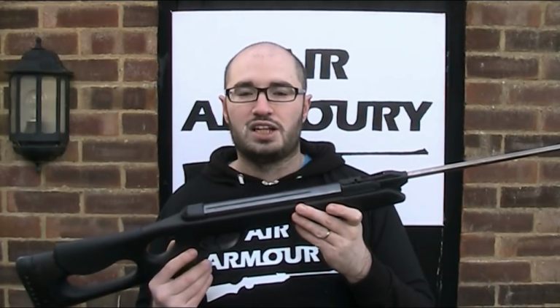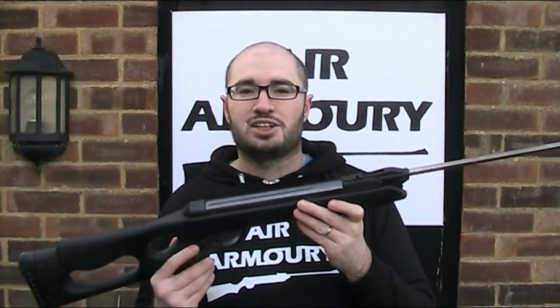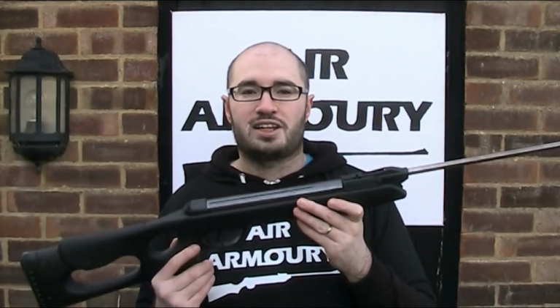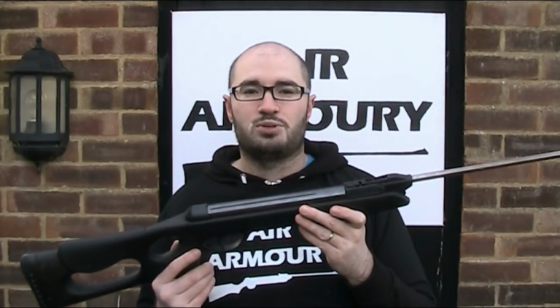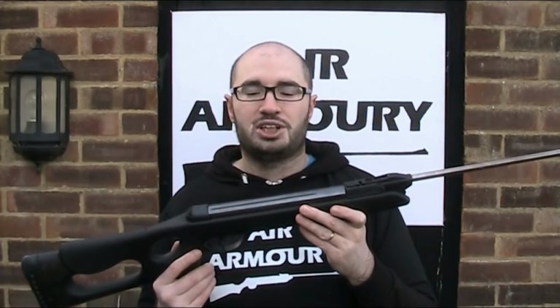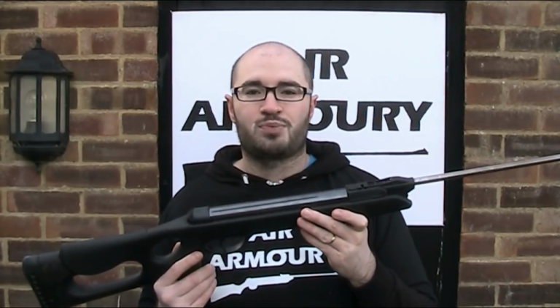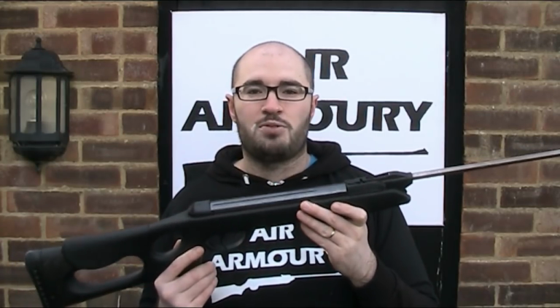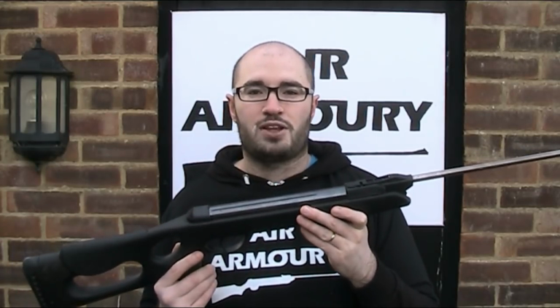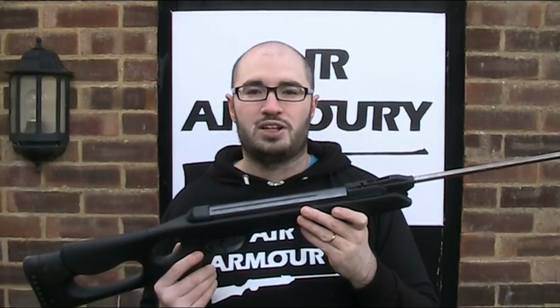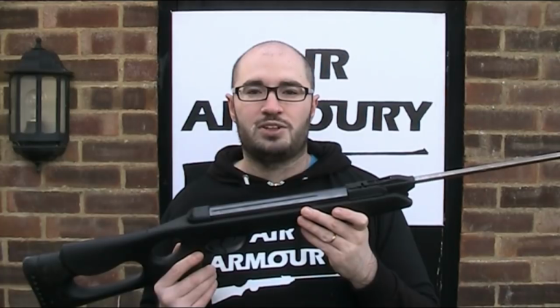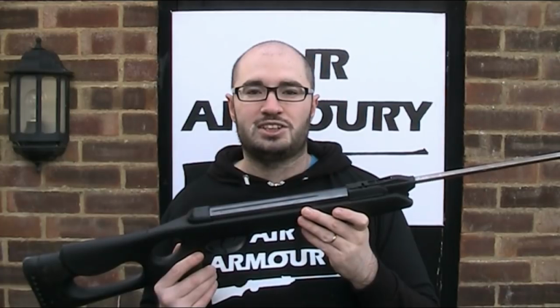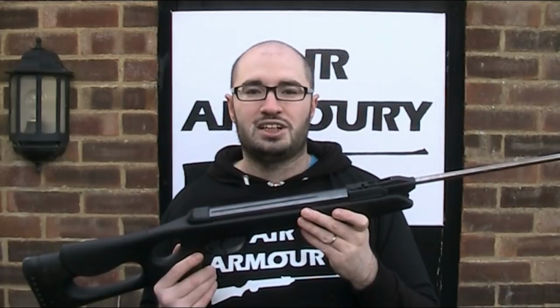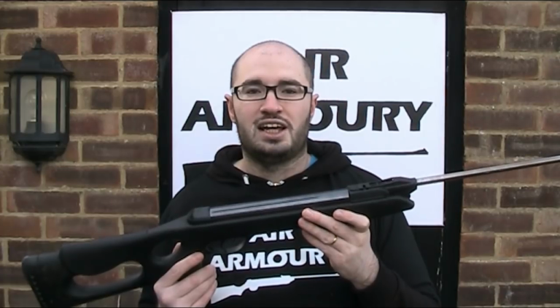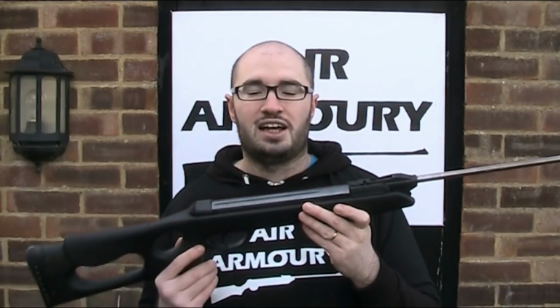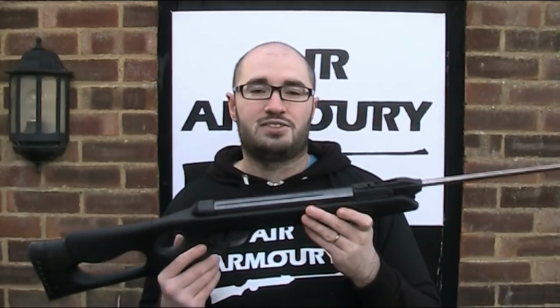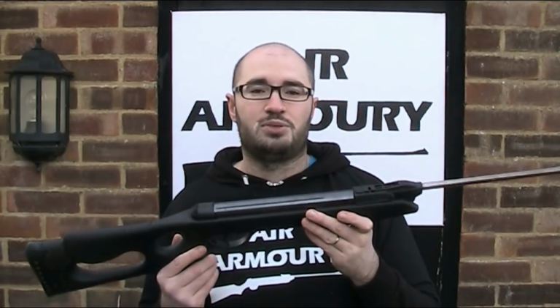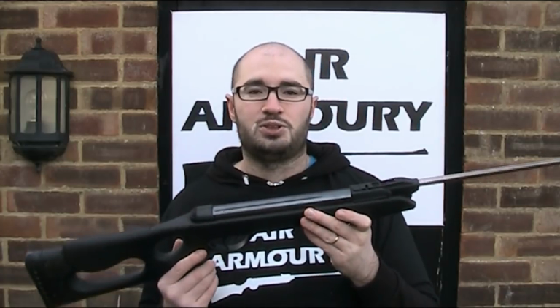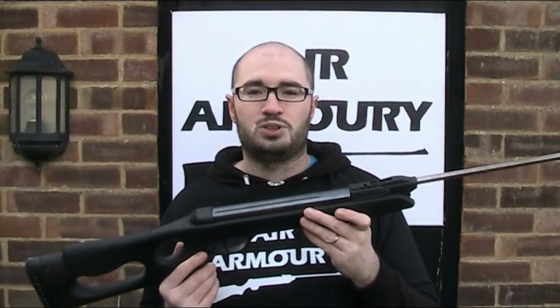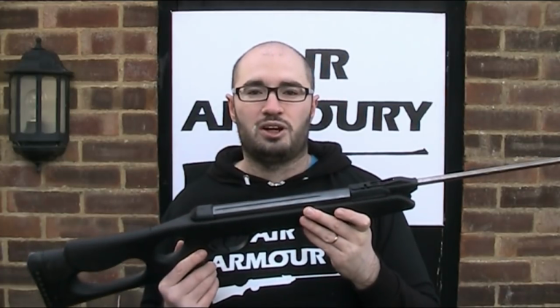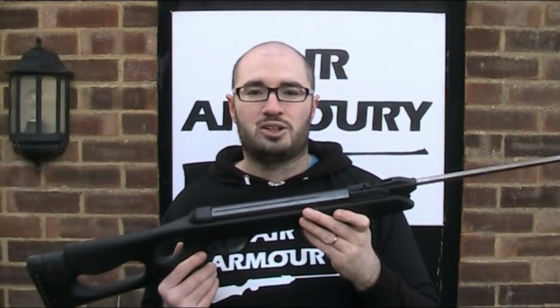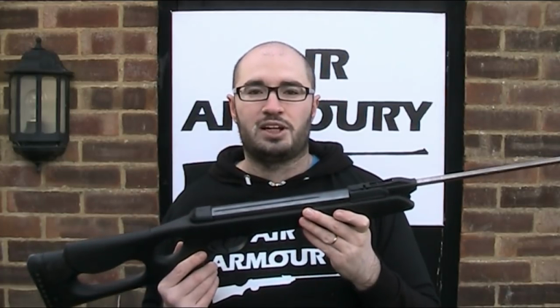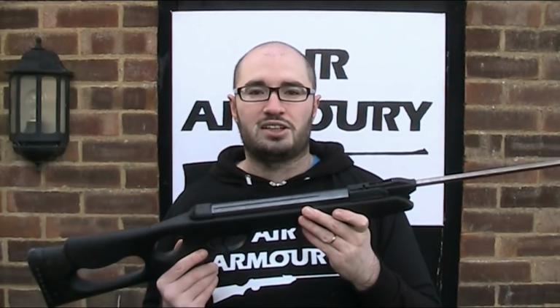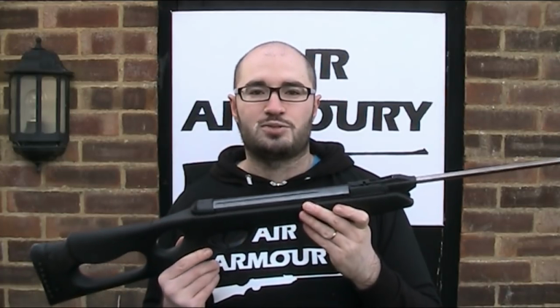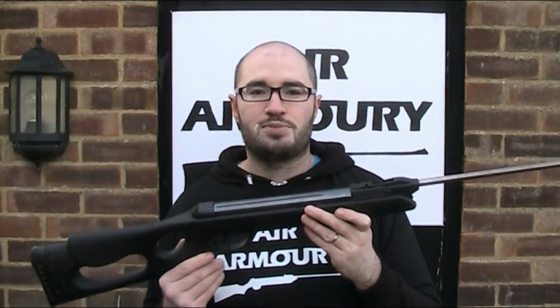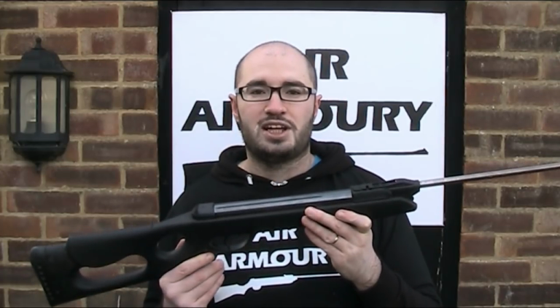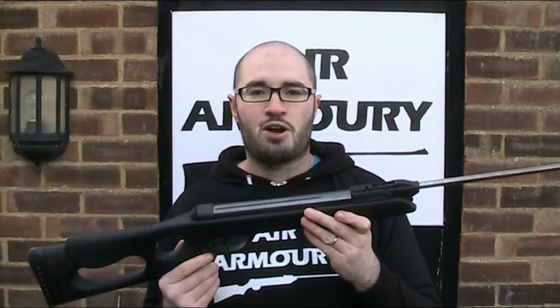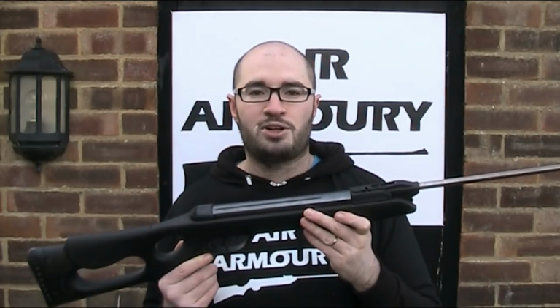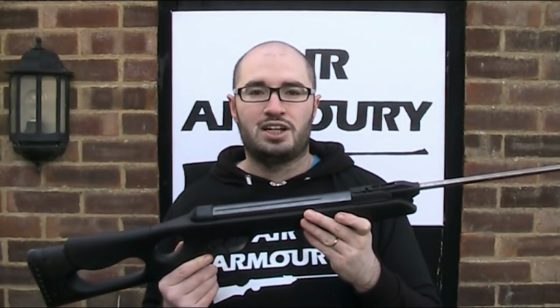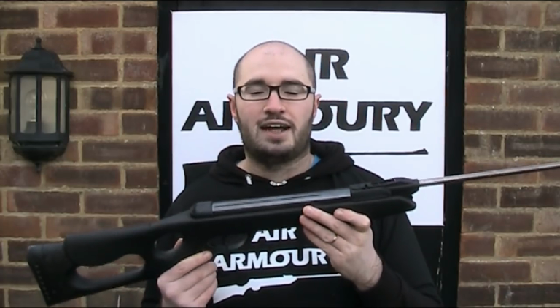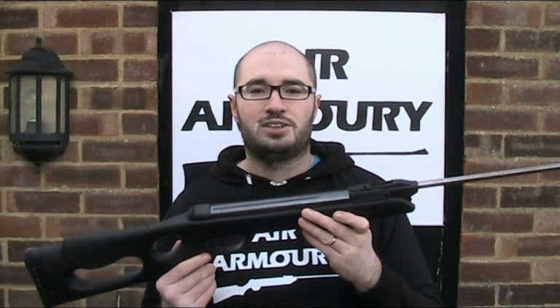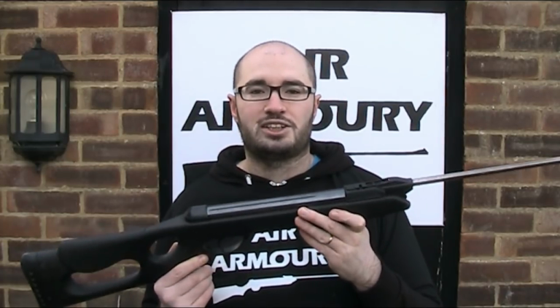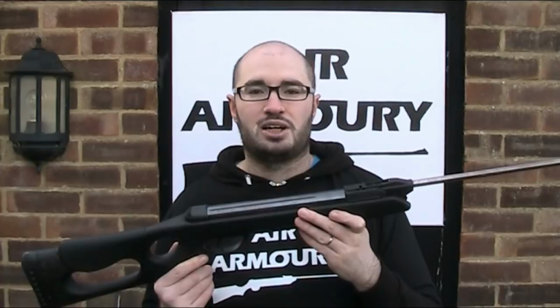So thanks for watching, I hope you found the video interesting. If so, be sure to like, comment and subscribe to the Air Armory, and until next time, keep your arms in the air.